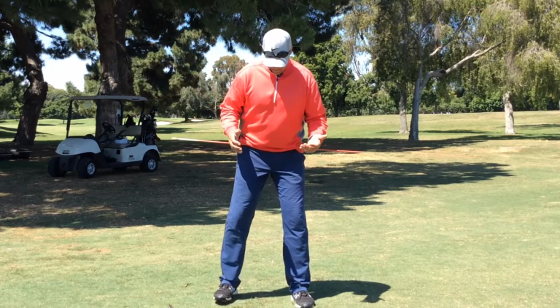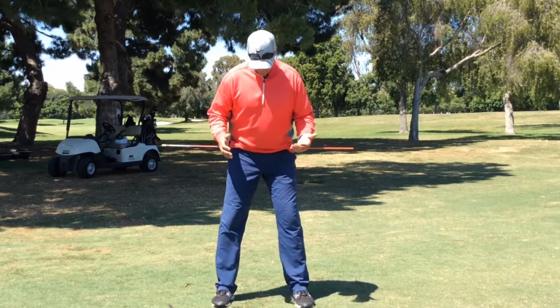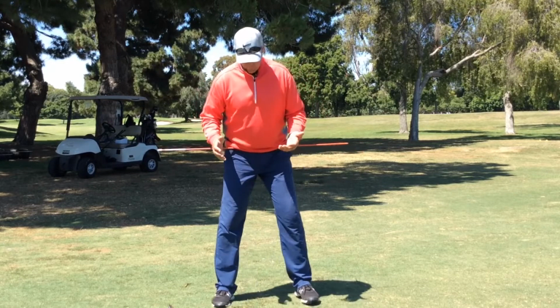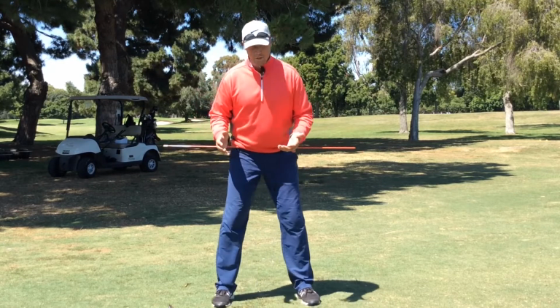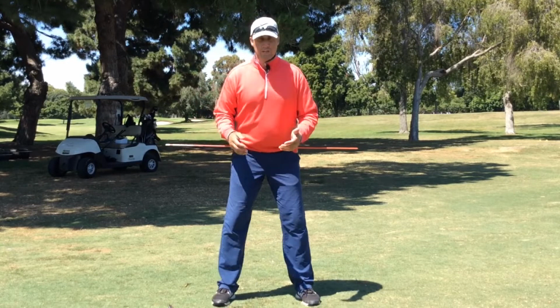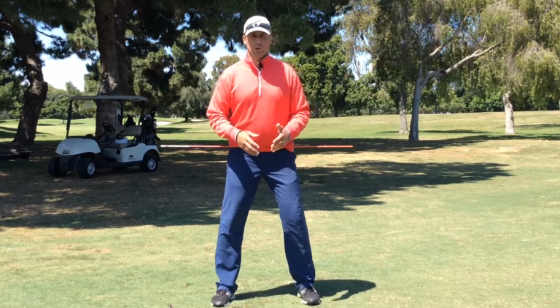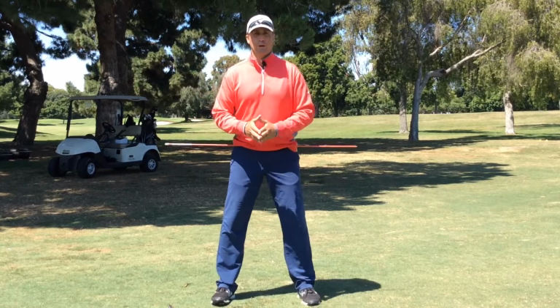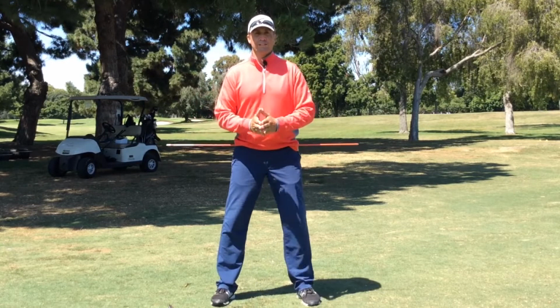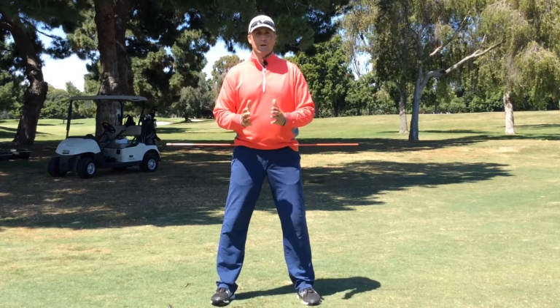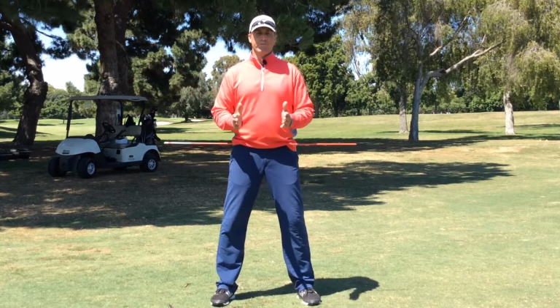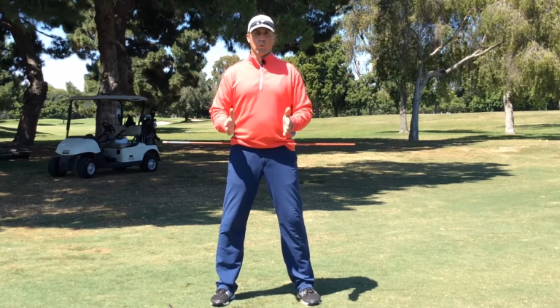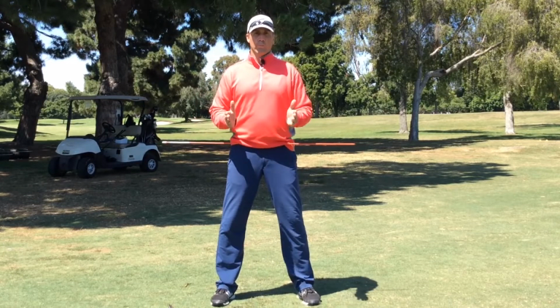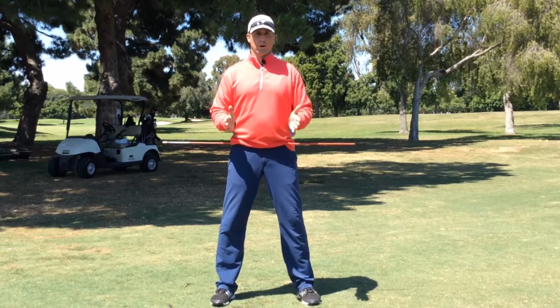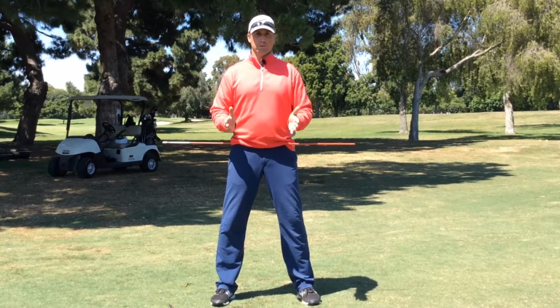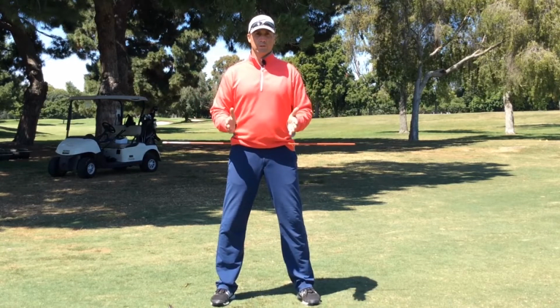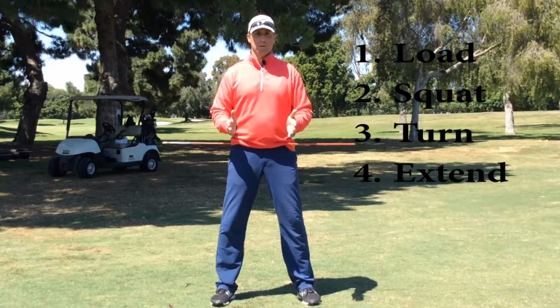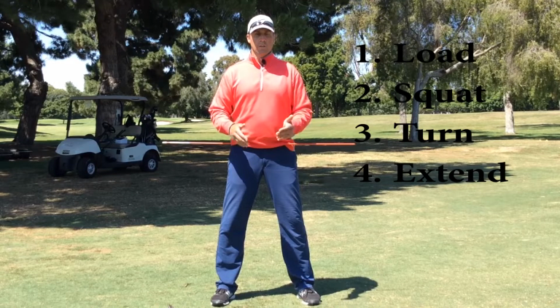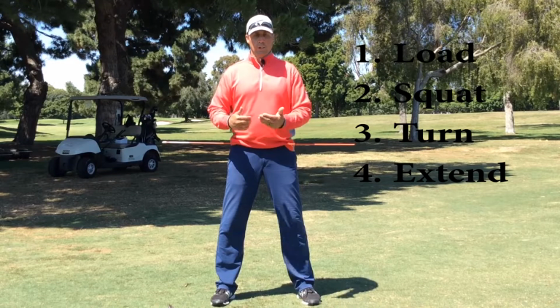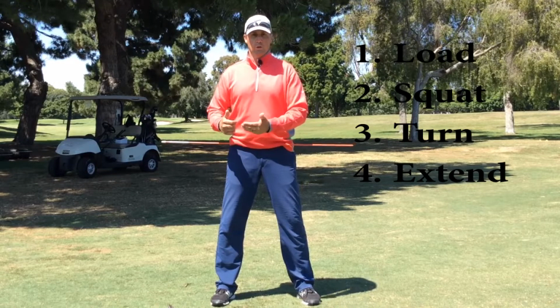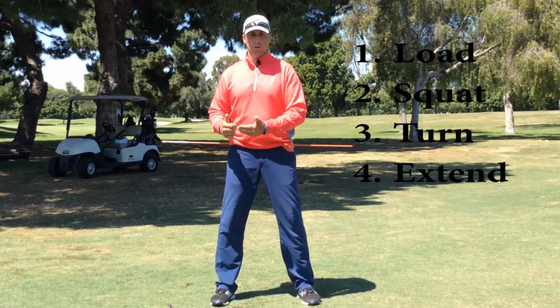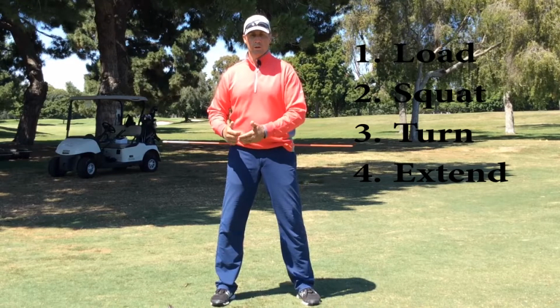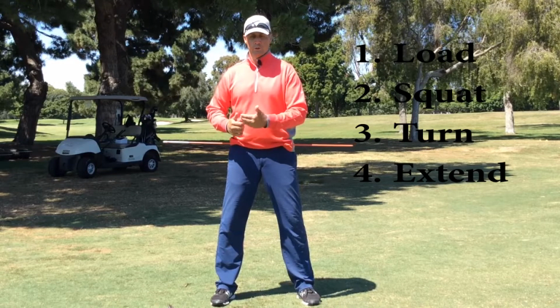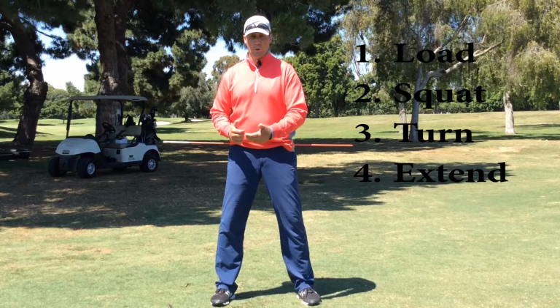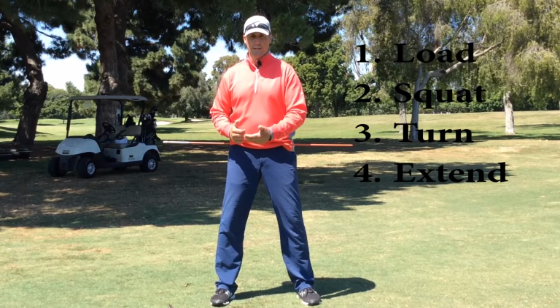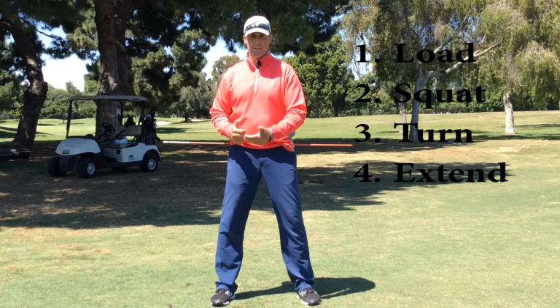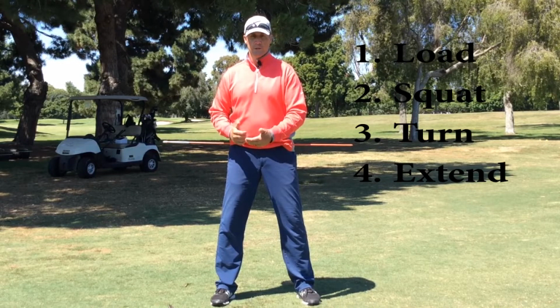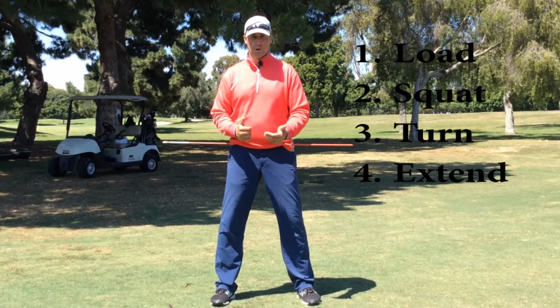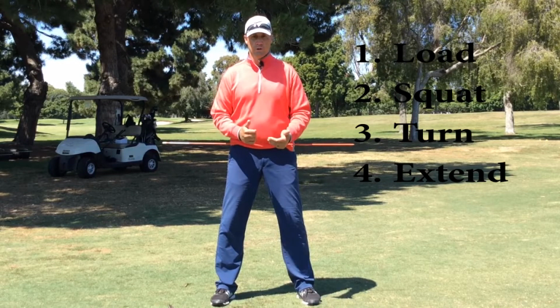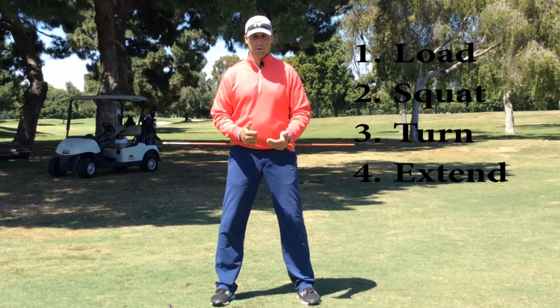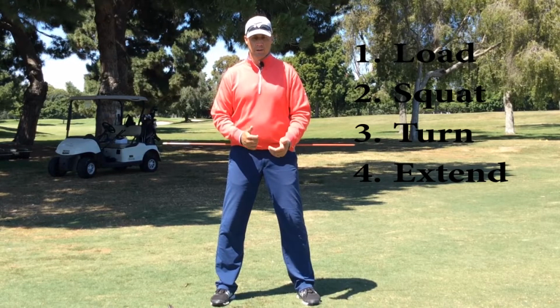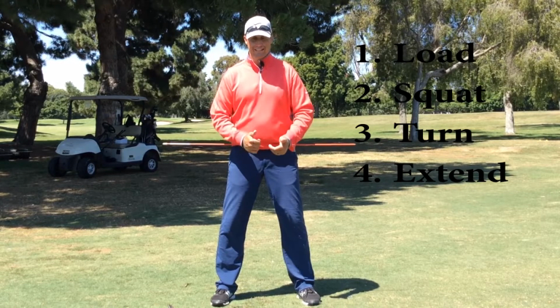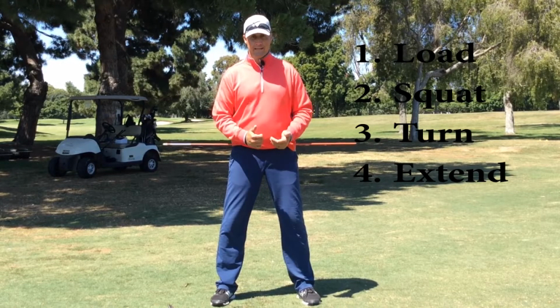So what we're going to discuss, we're going to break it down into four parts: load, squat, turn, extend.